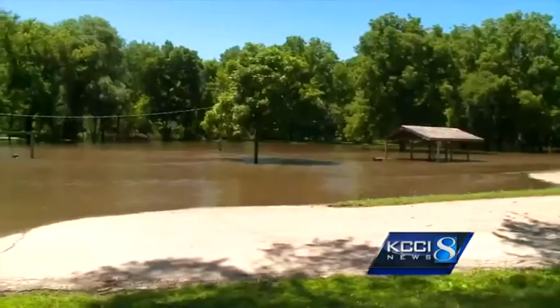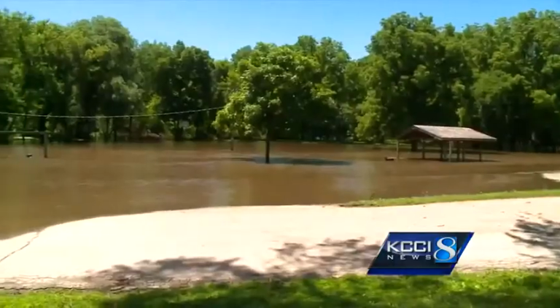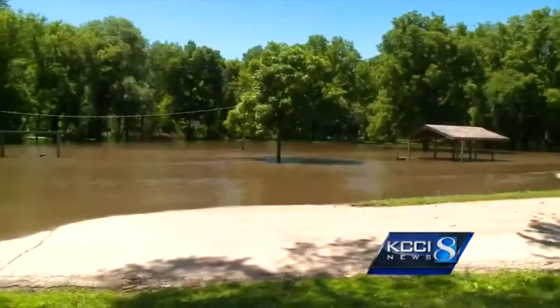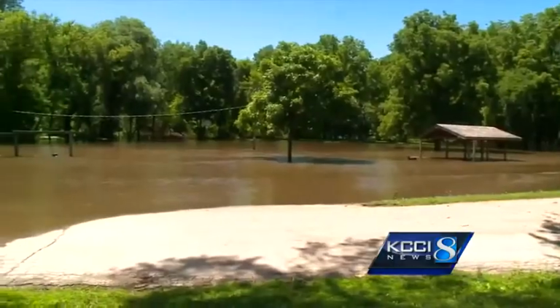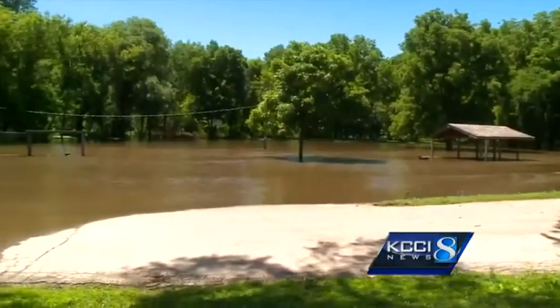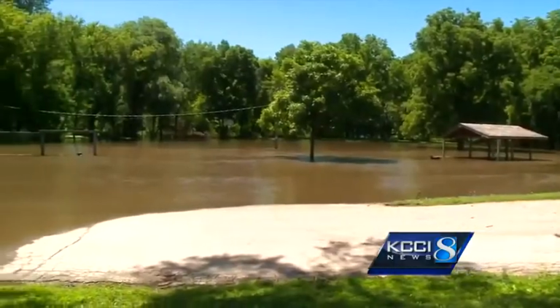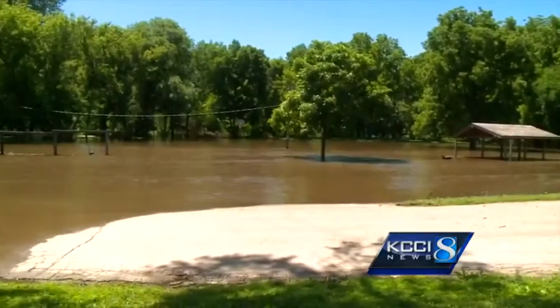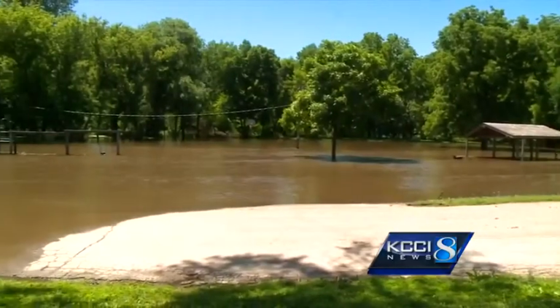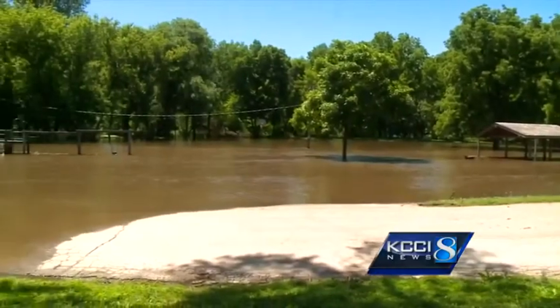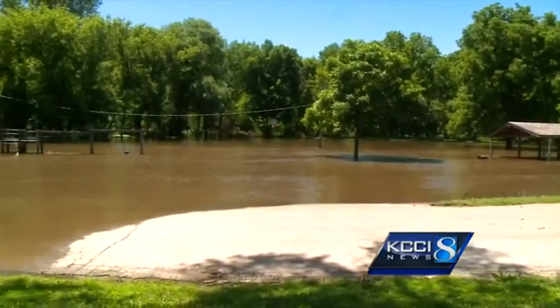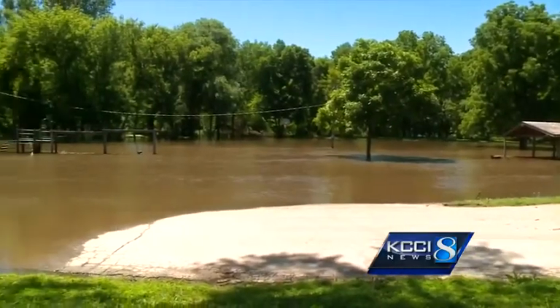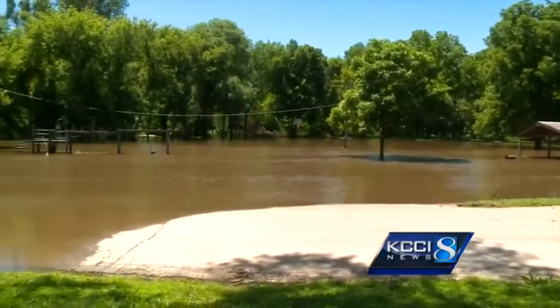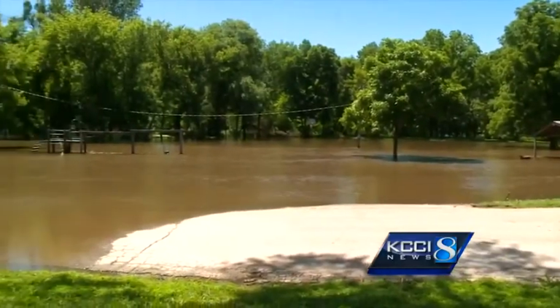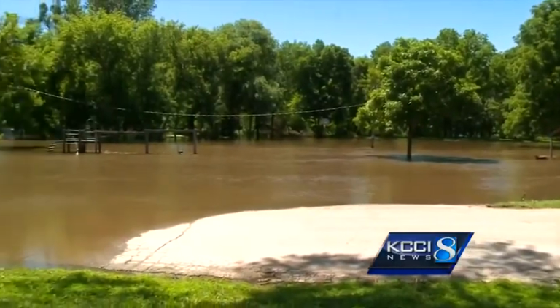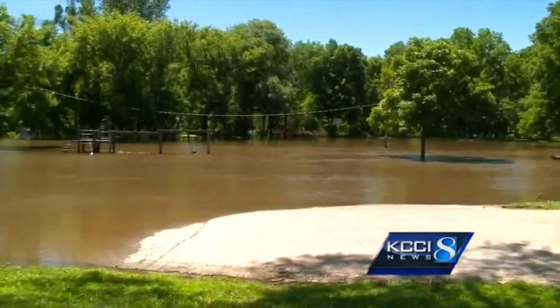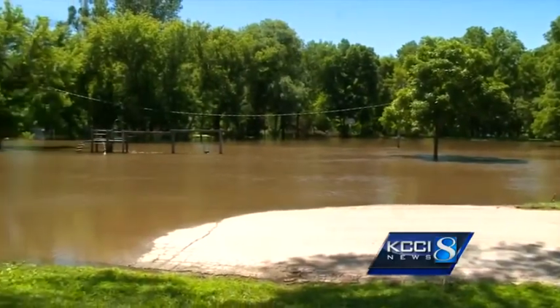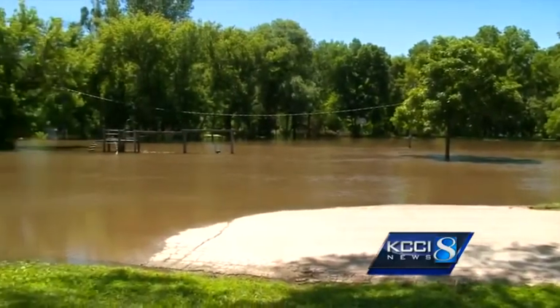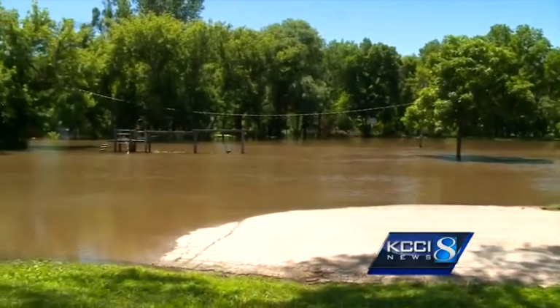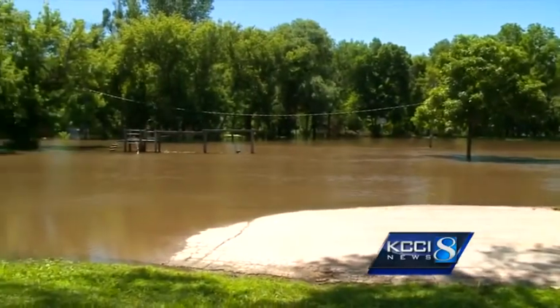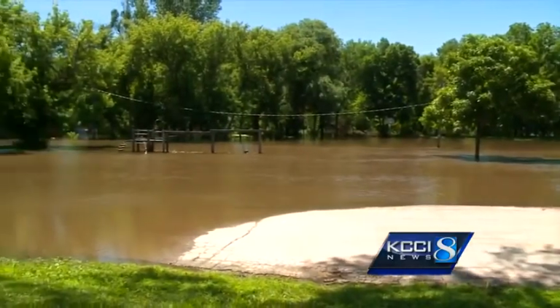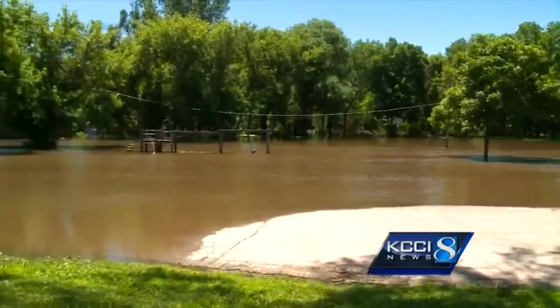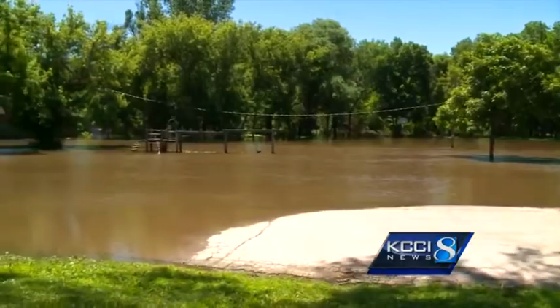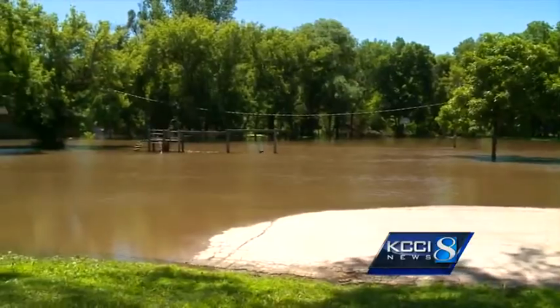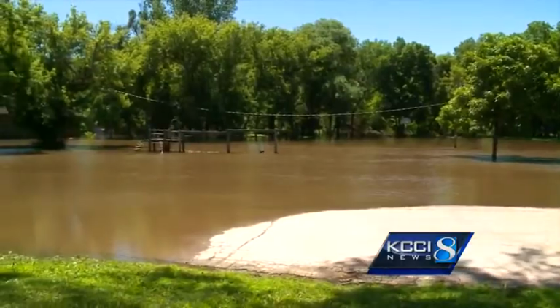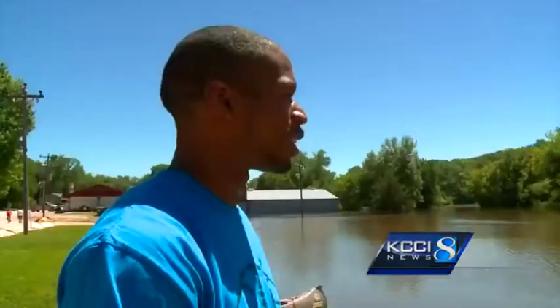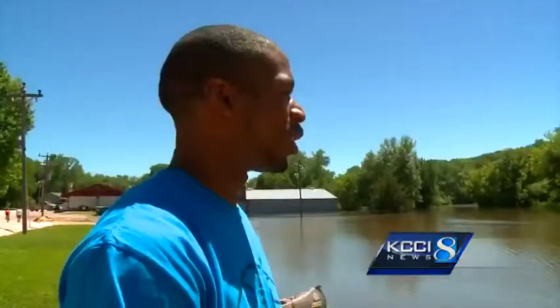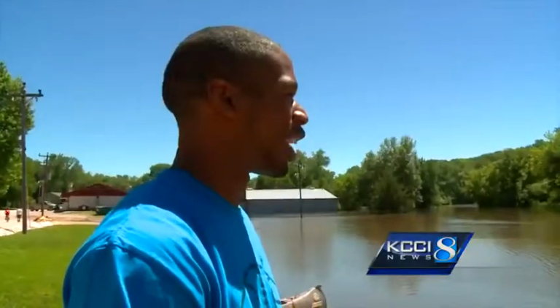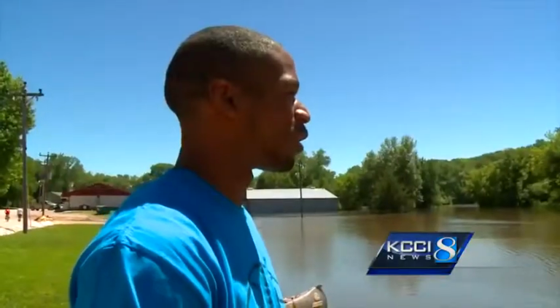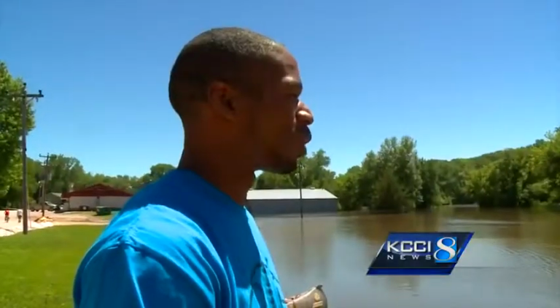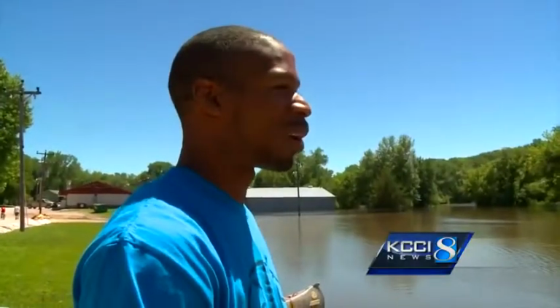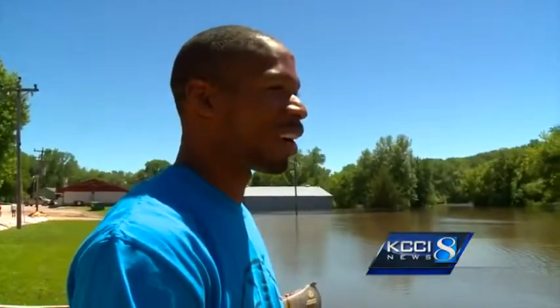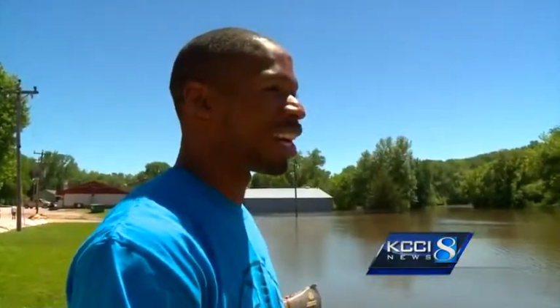Baker lives across the street from Mark and Dena Johnson. He says it was rising up pretty quick yesterday, but it's going down for the most part right now.